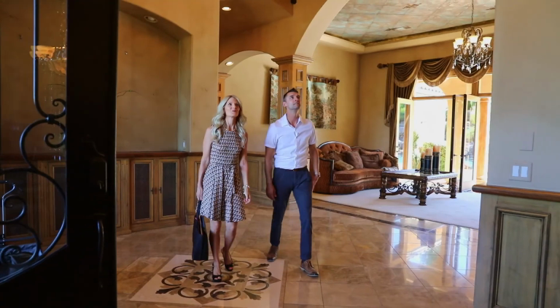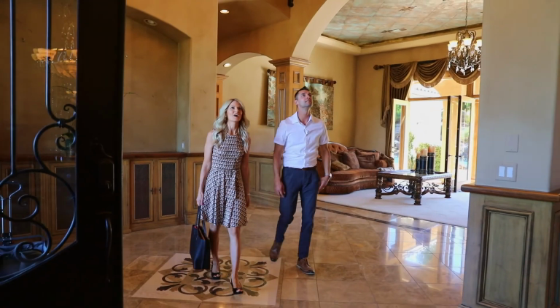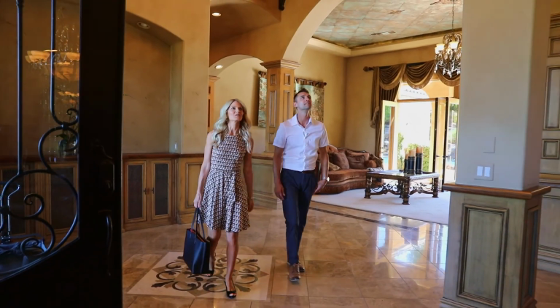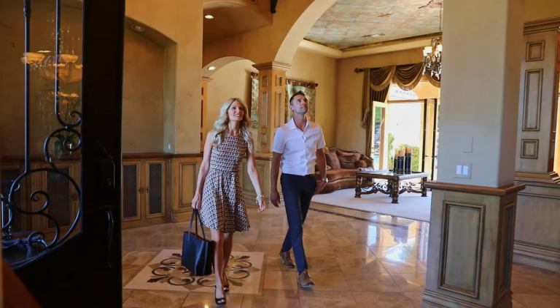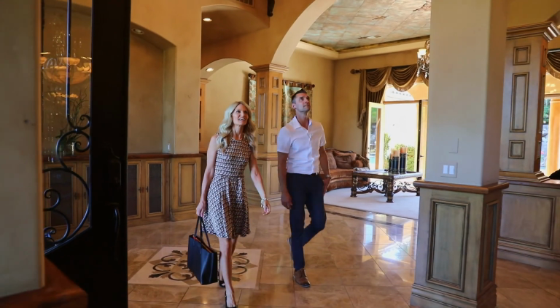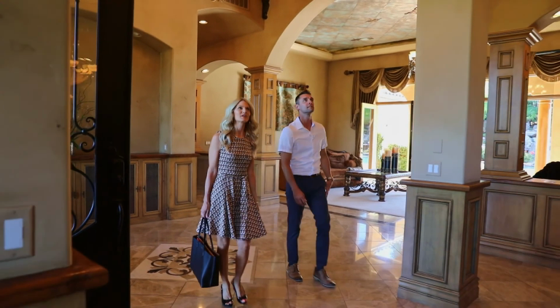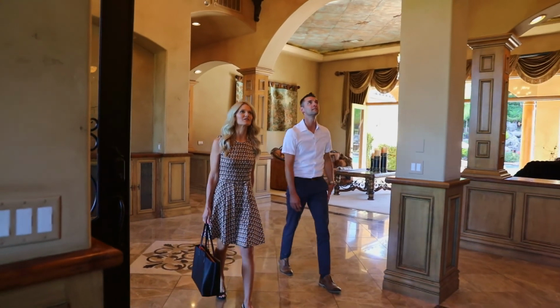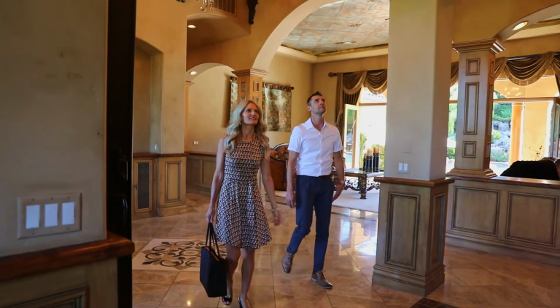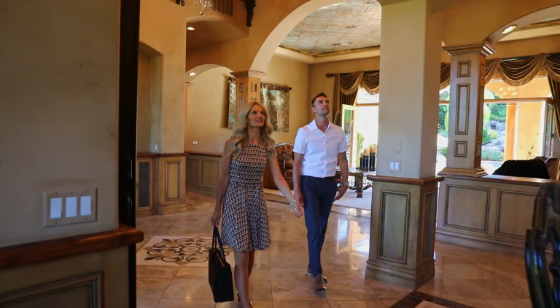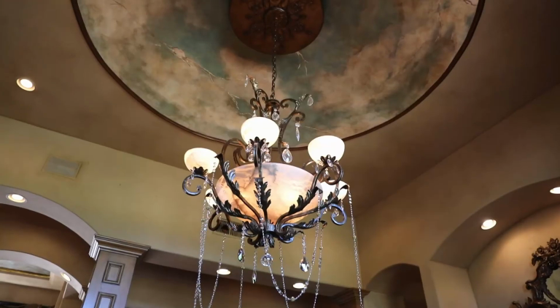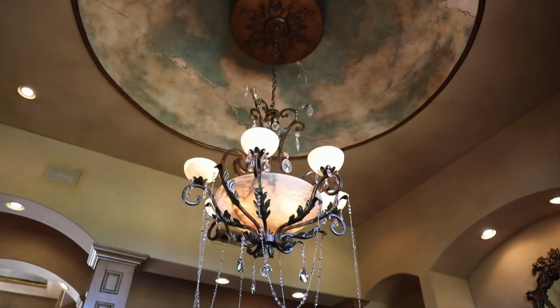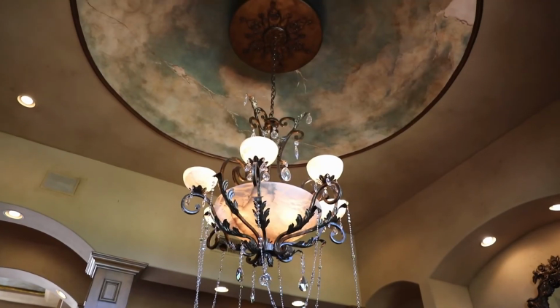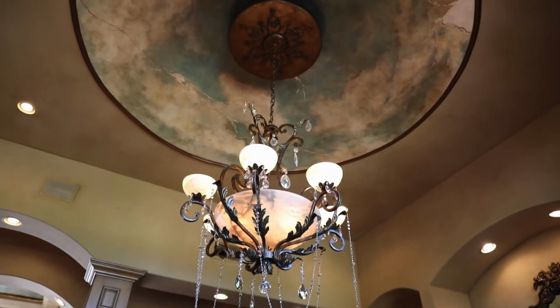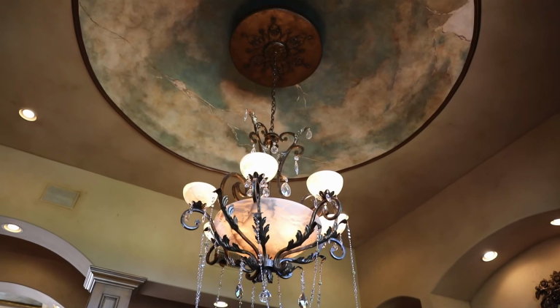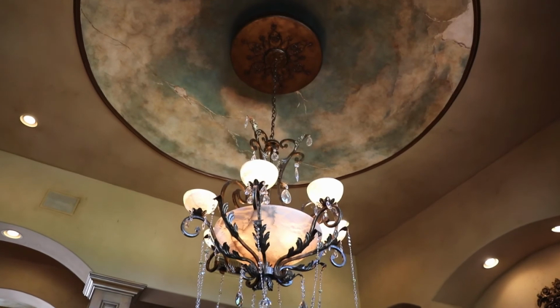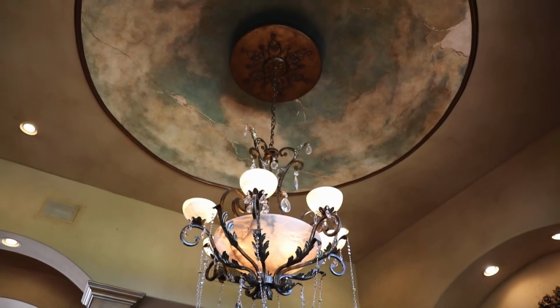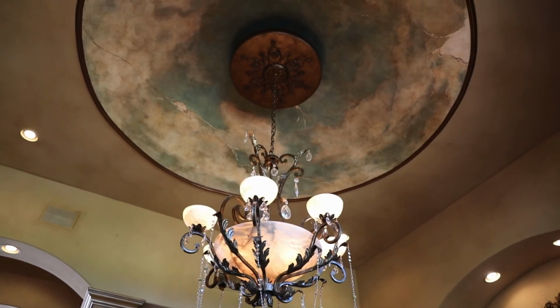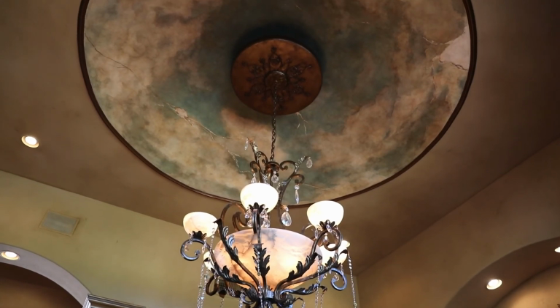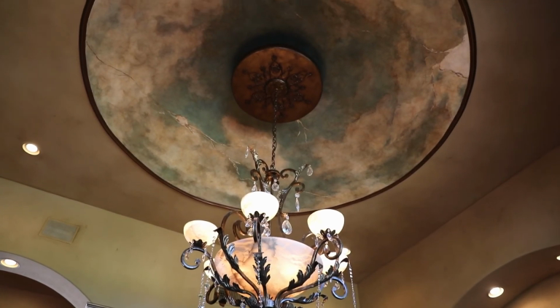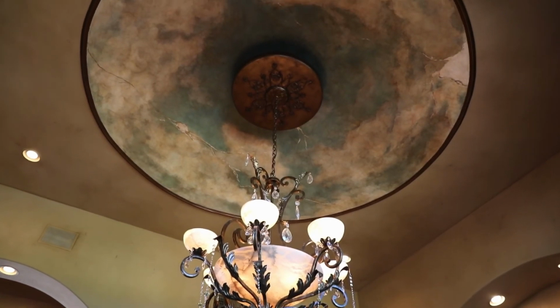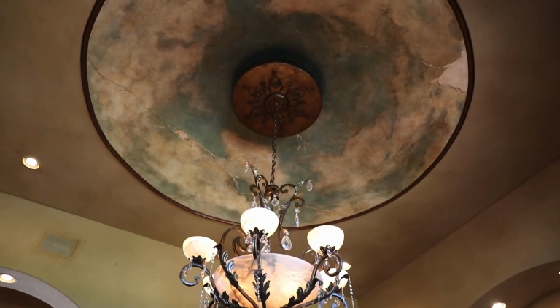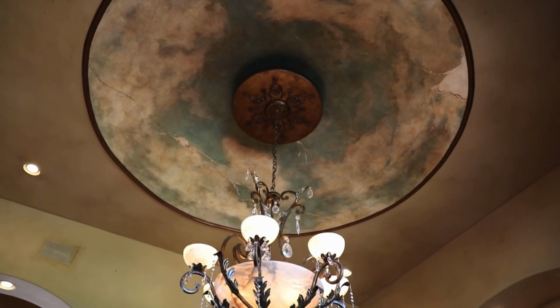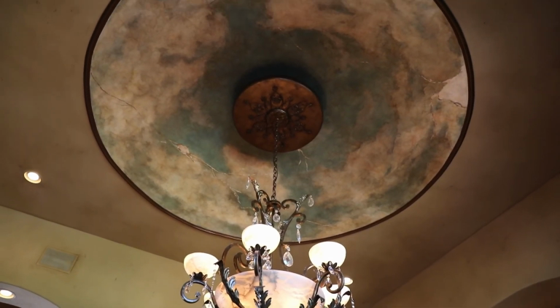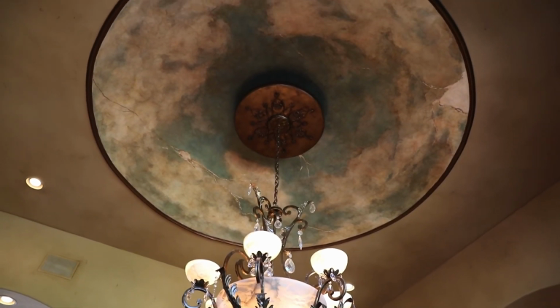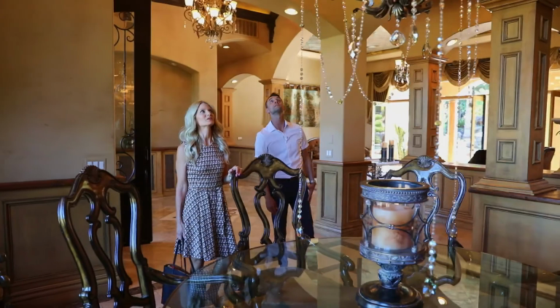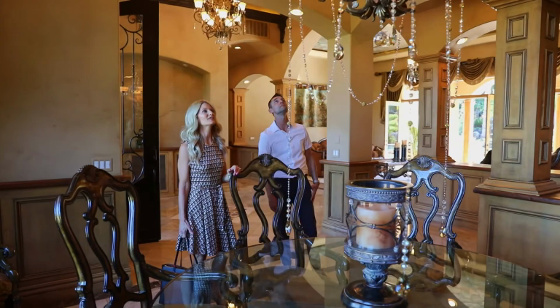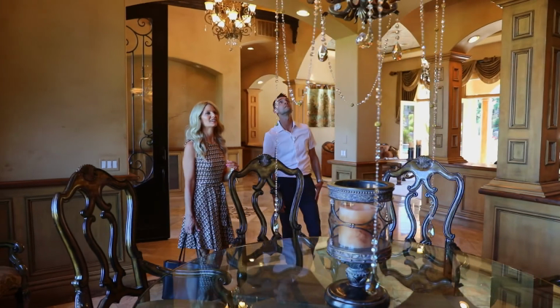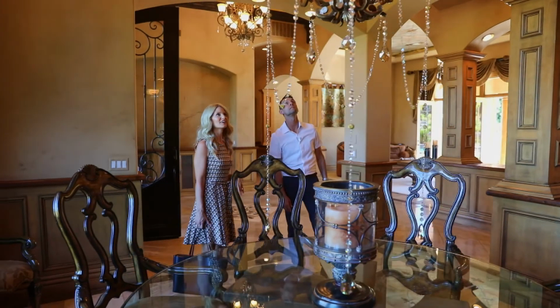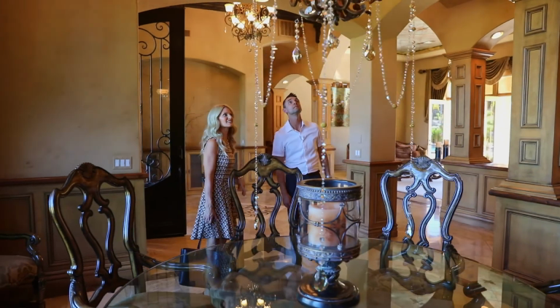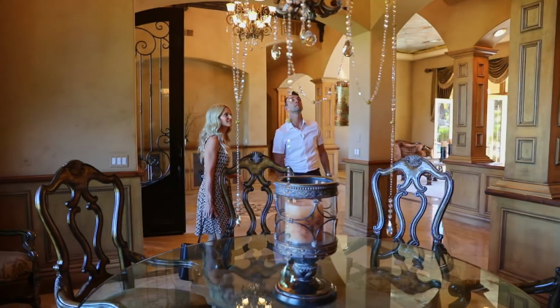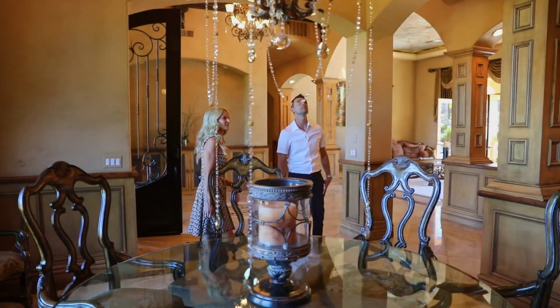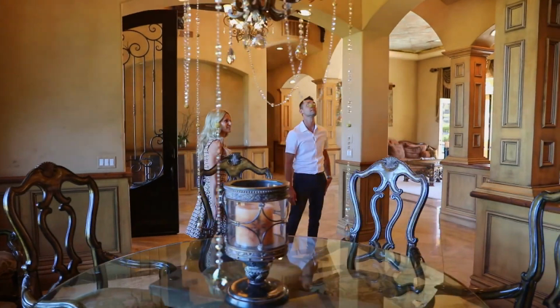Look at this hand-painted fresco in the dining room. It's so detailed. So beautiful. Let's go see the rest.